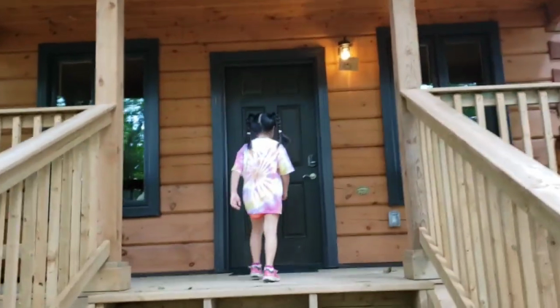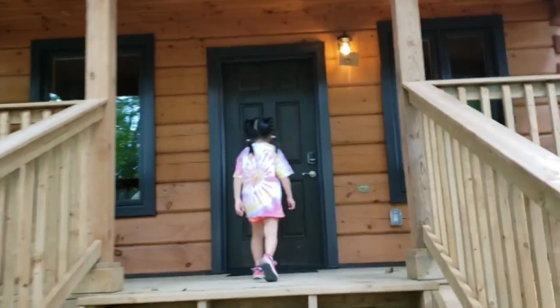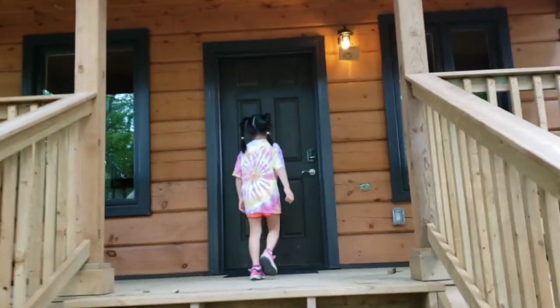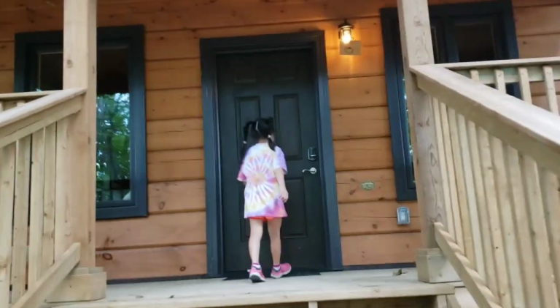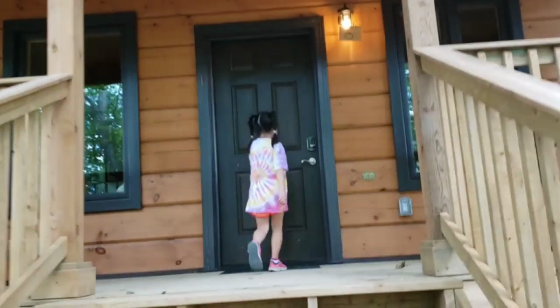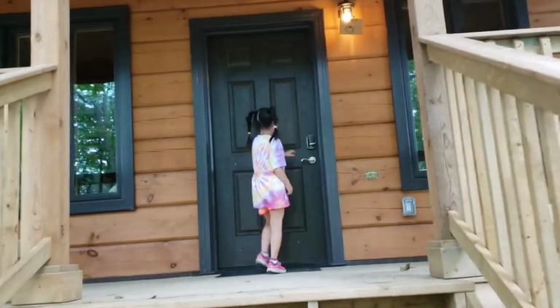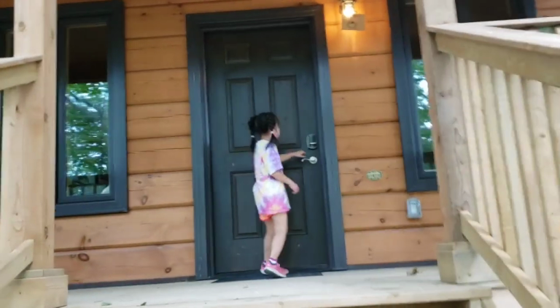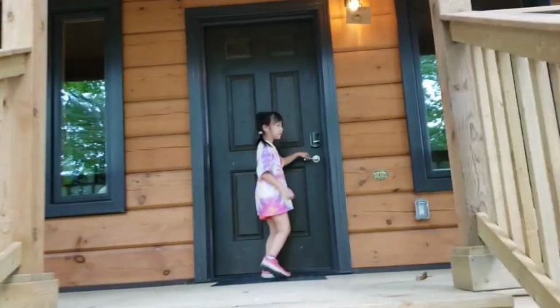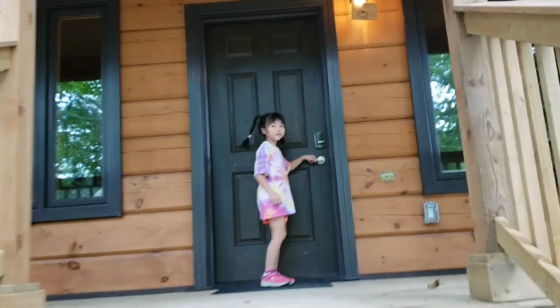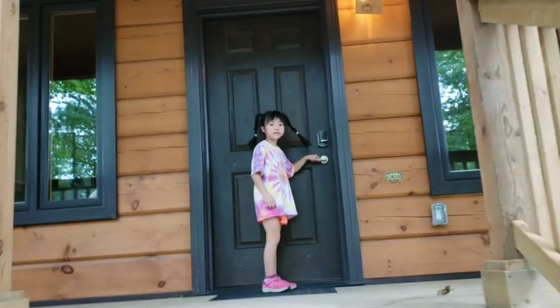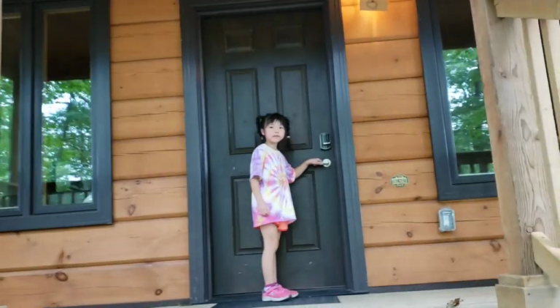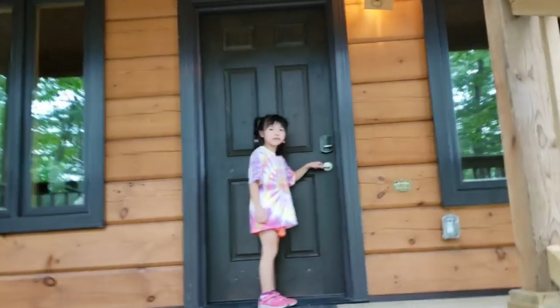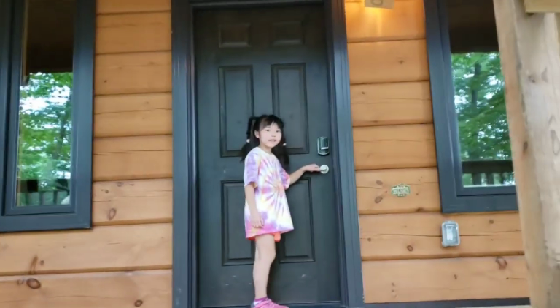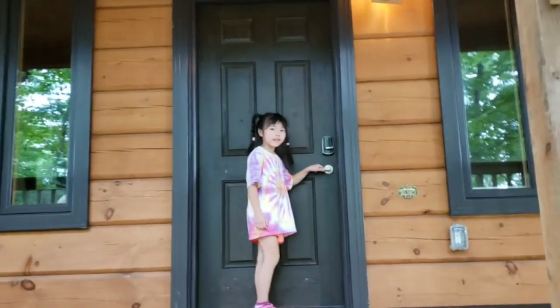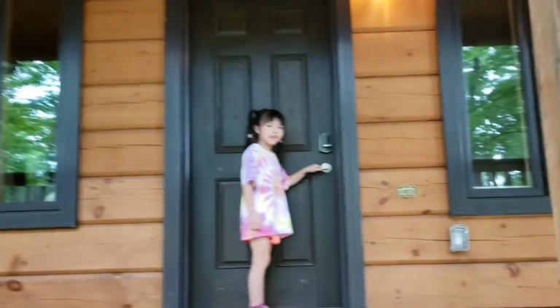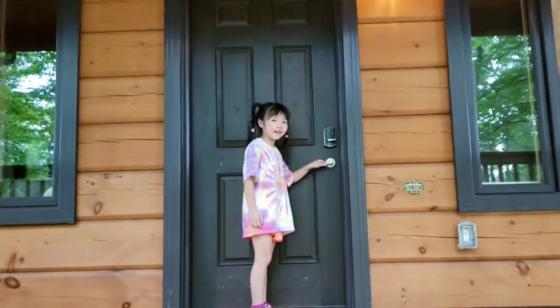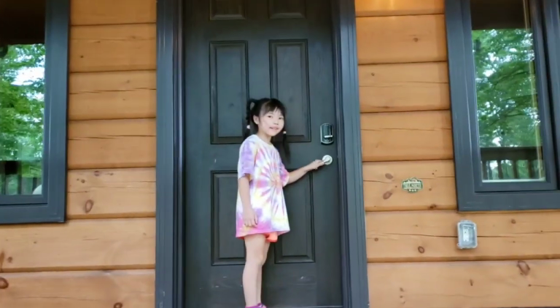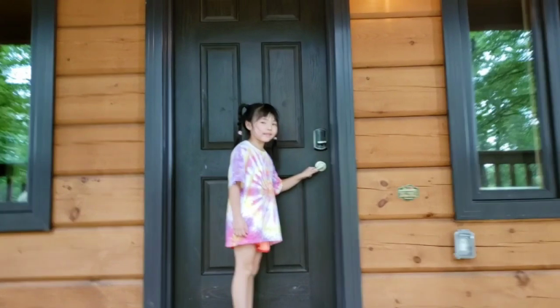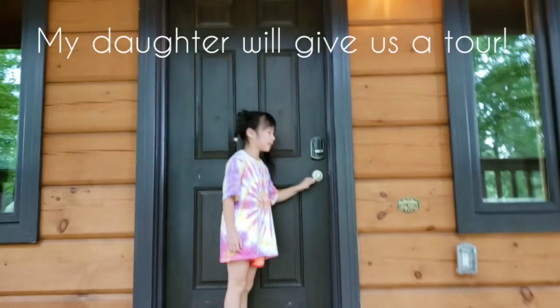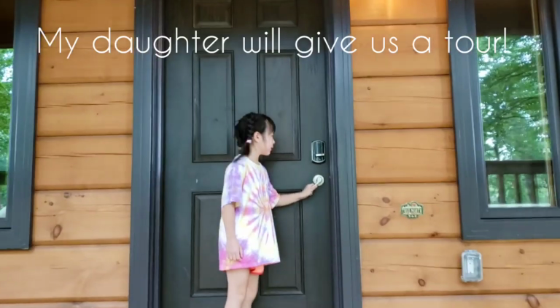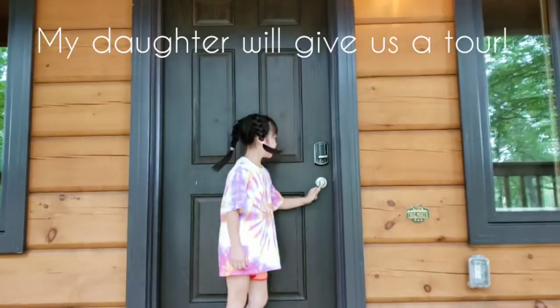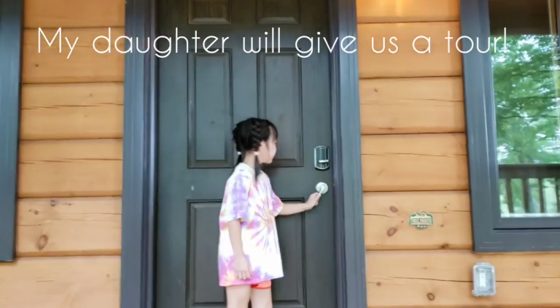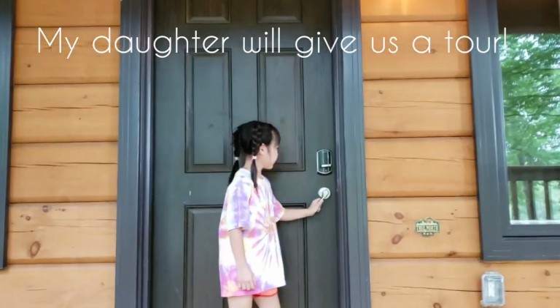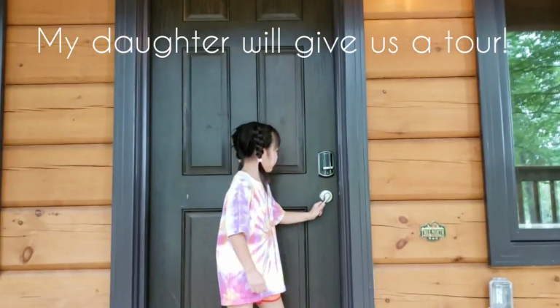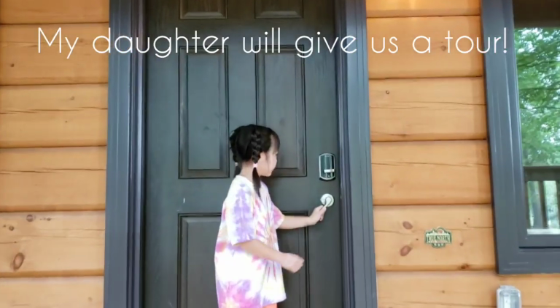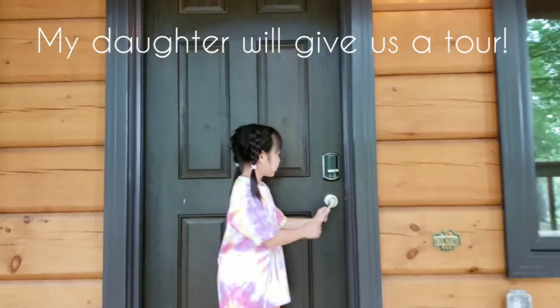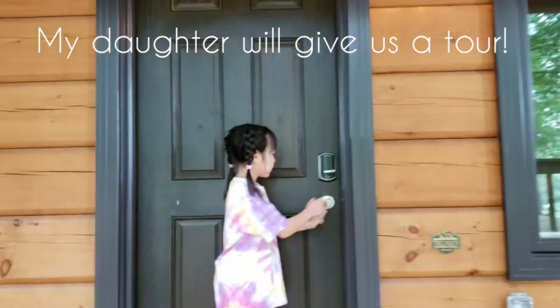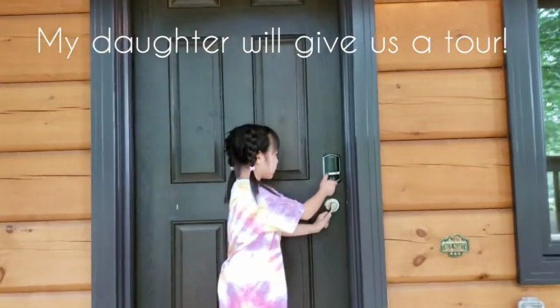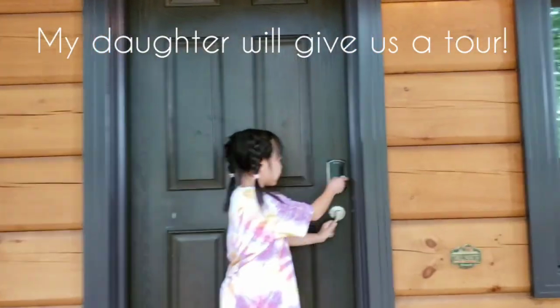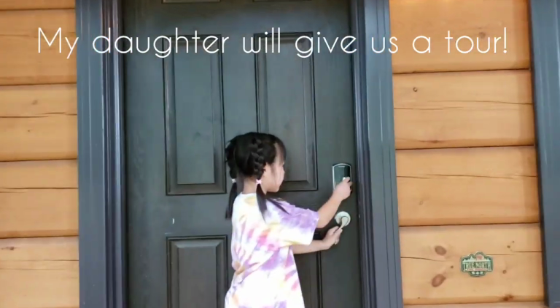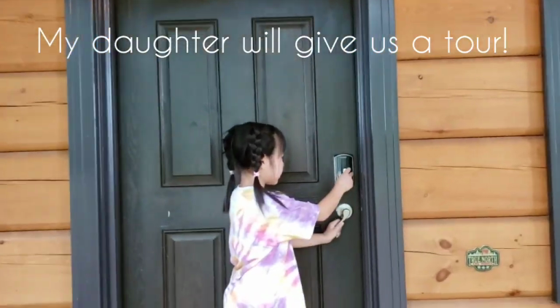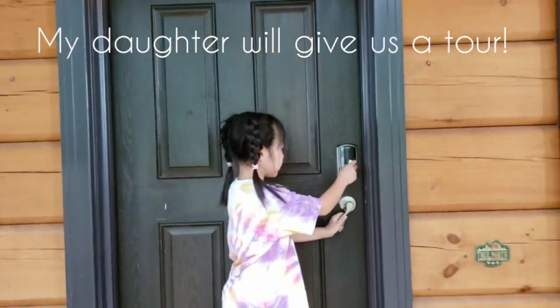You want to give us a little tour? Come on in. It's really cute.